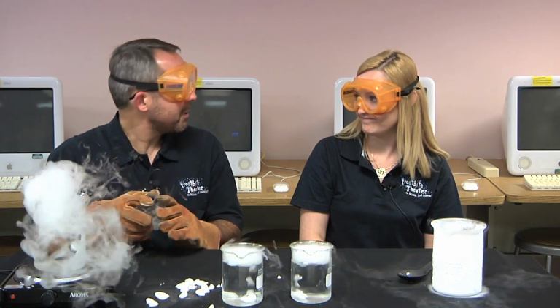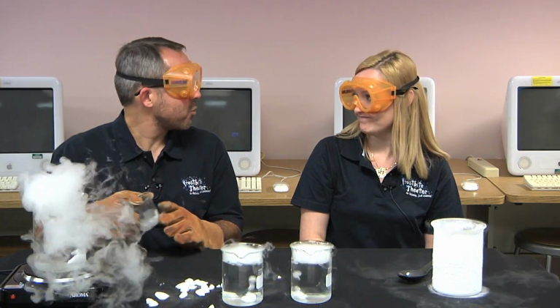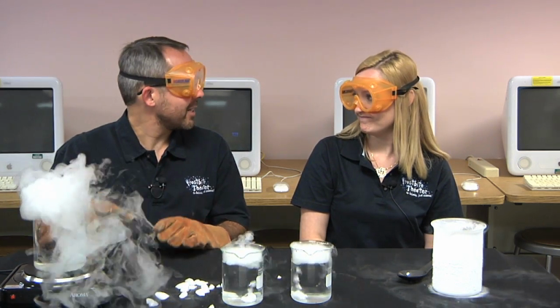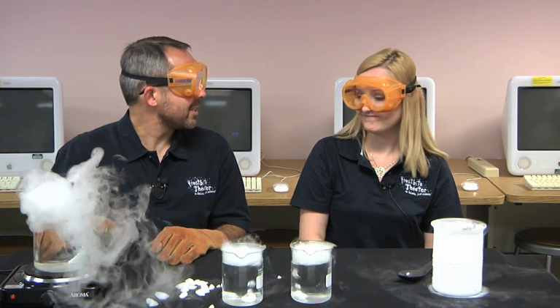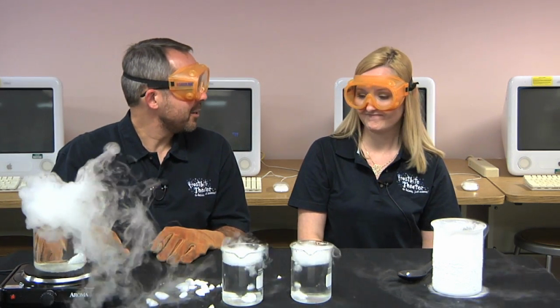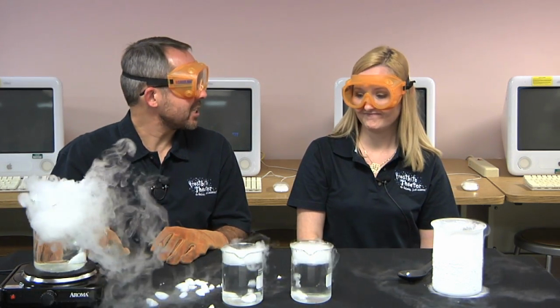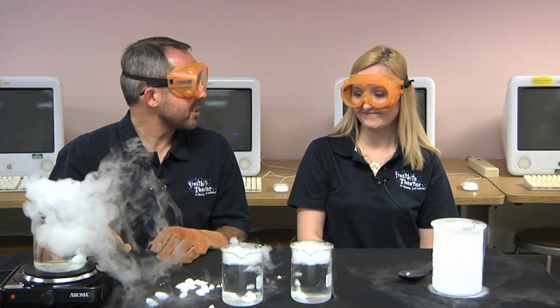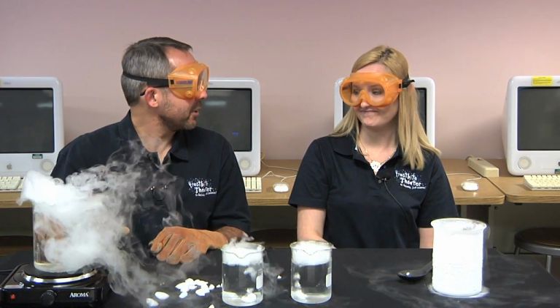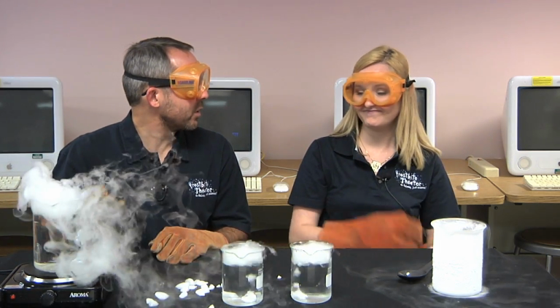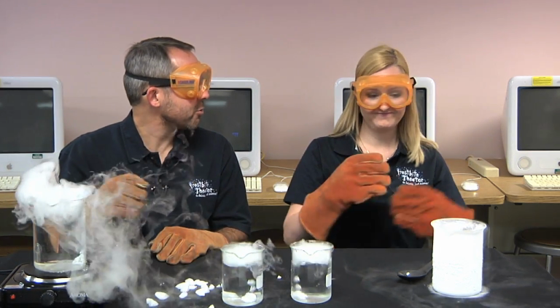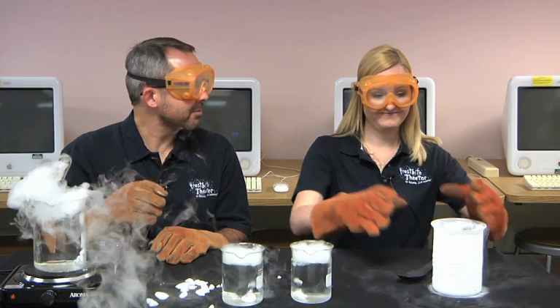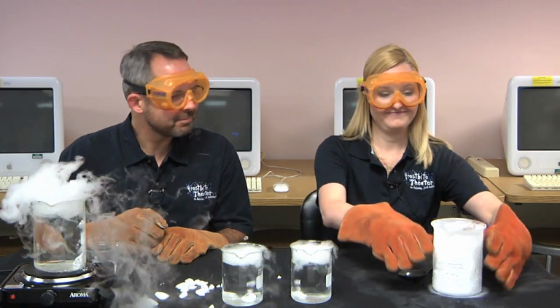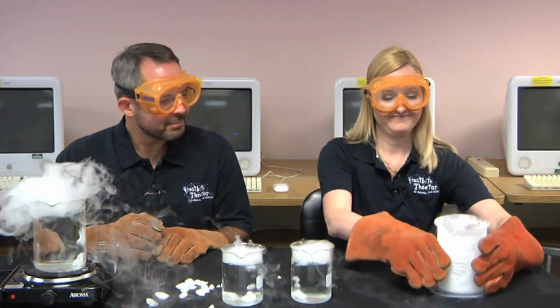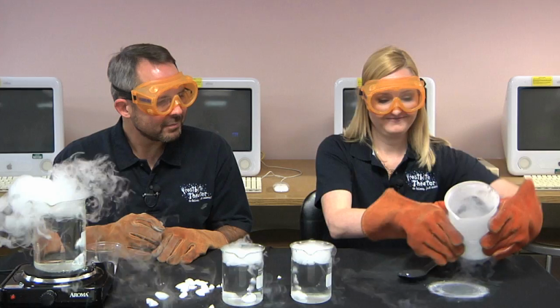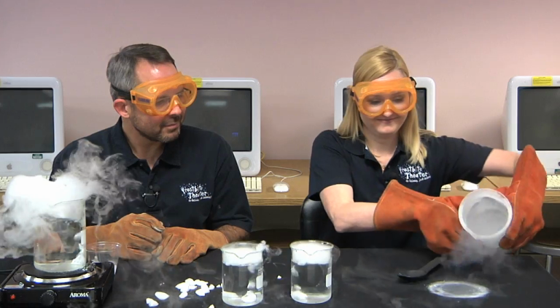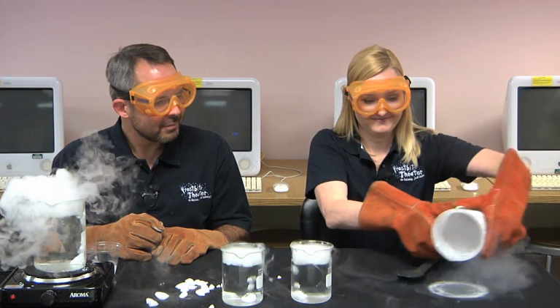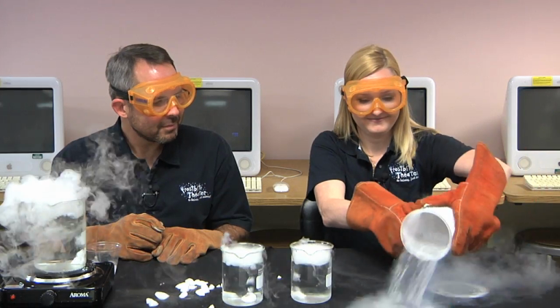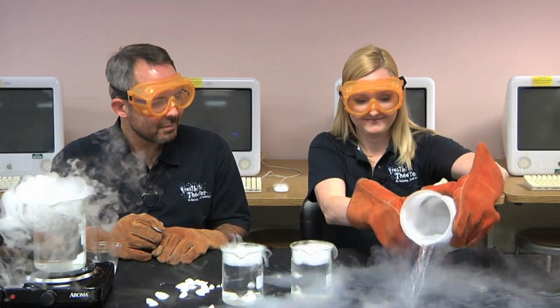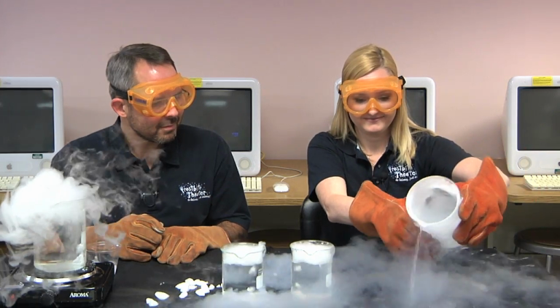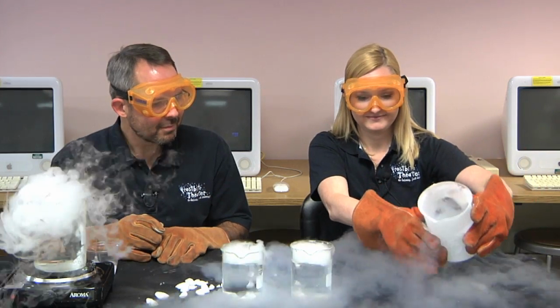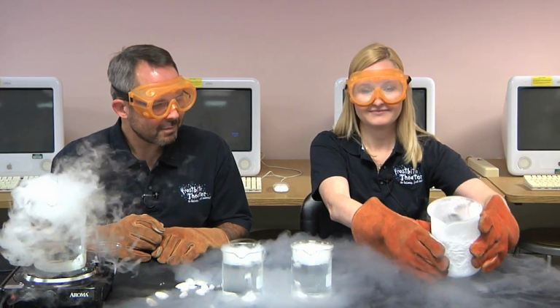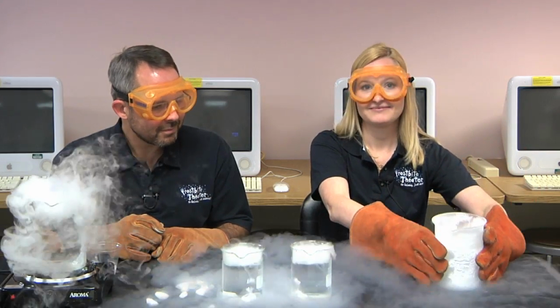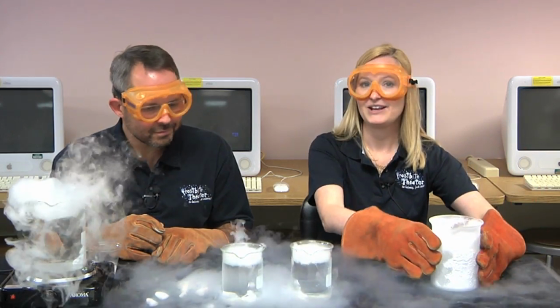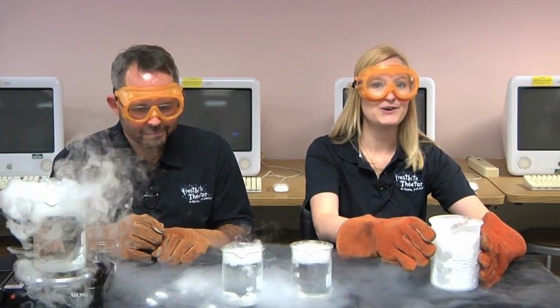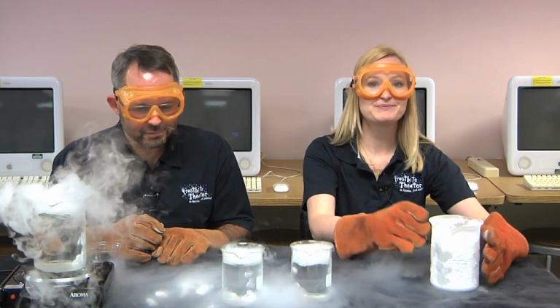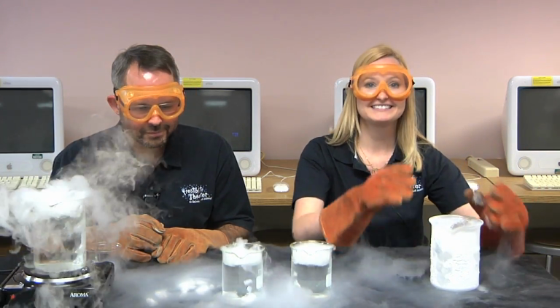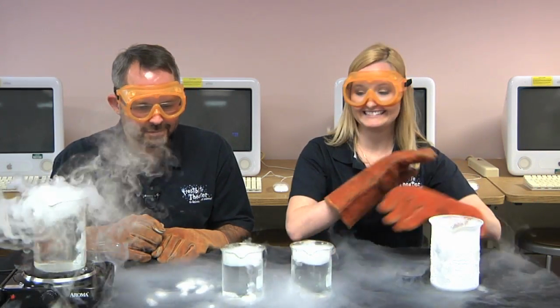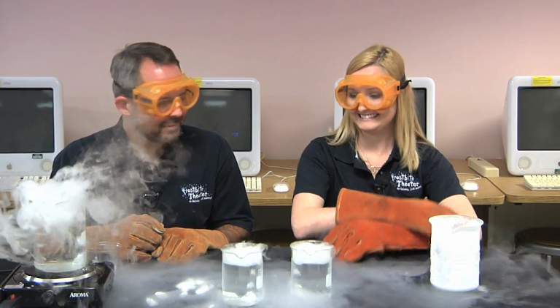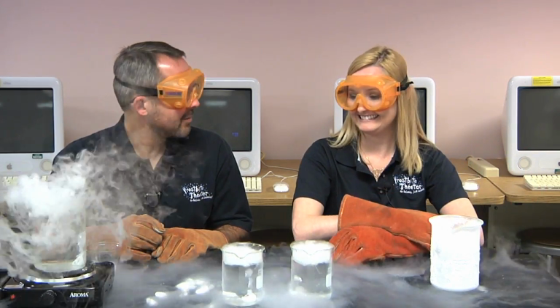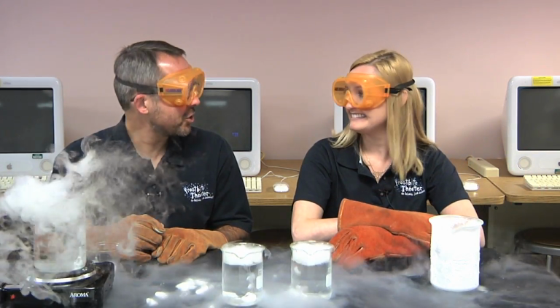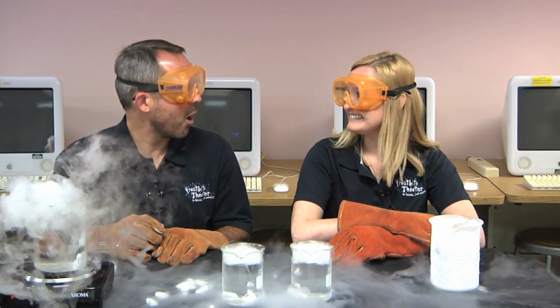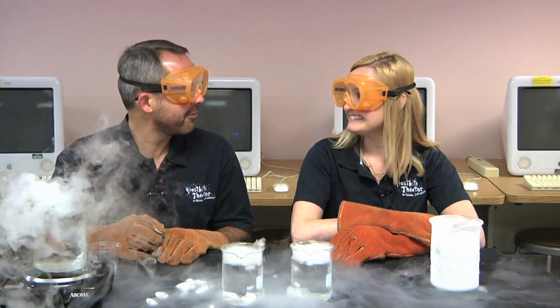Spilling dry ice isn't nearly as fun as spilling liquid nitrogen. Nope. Show off.